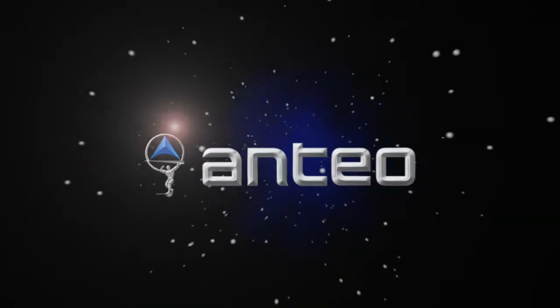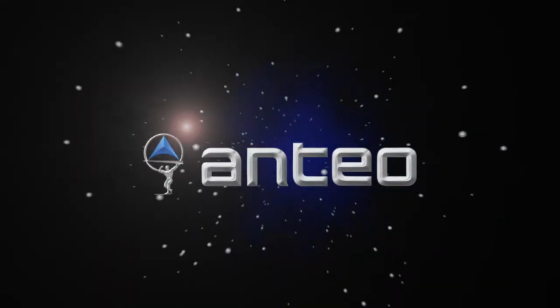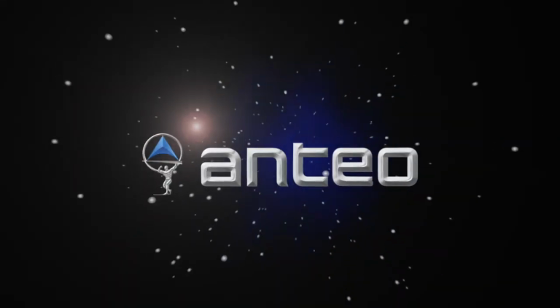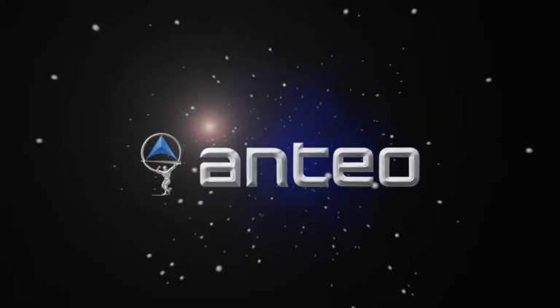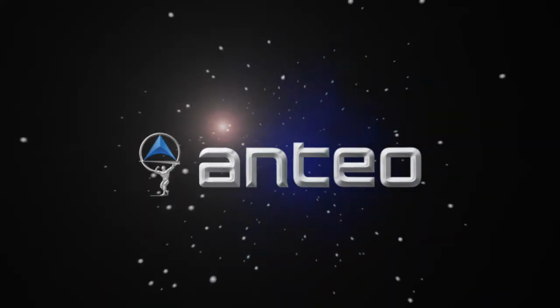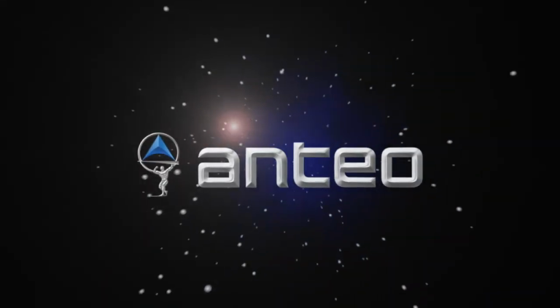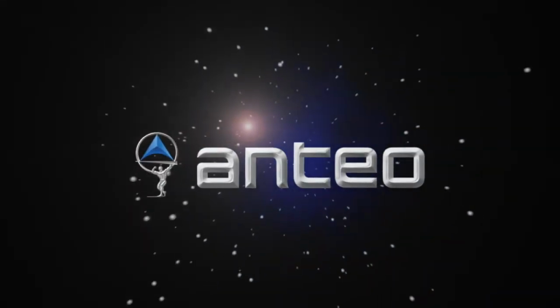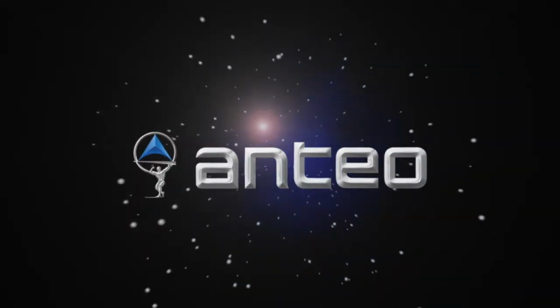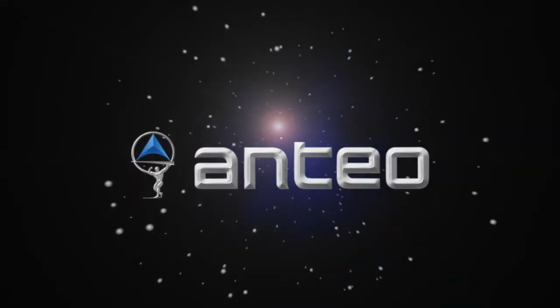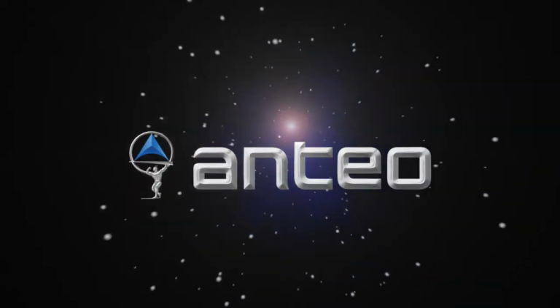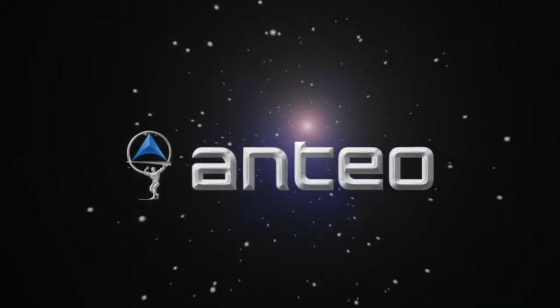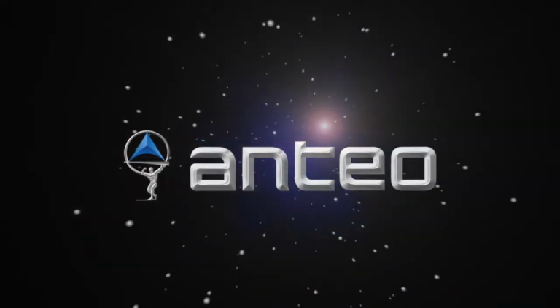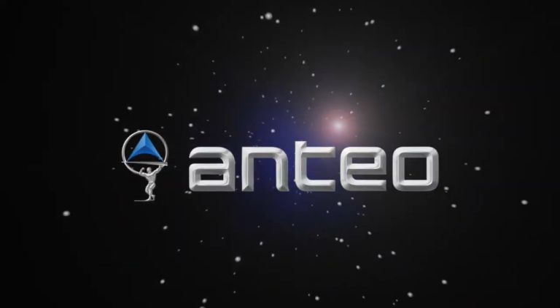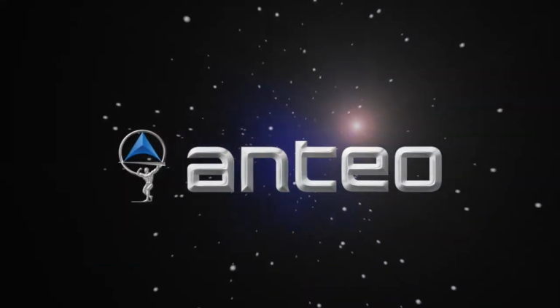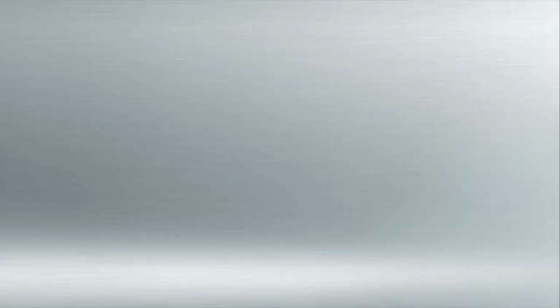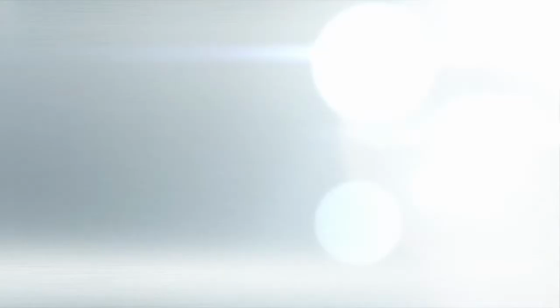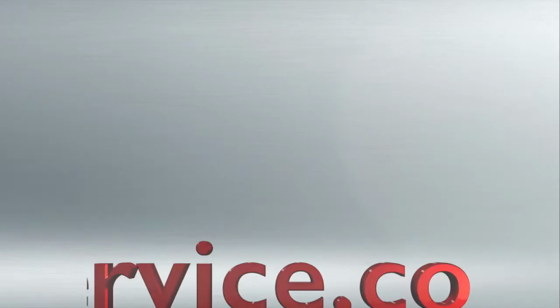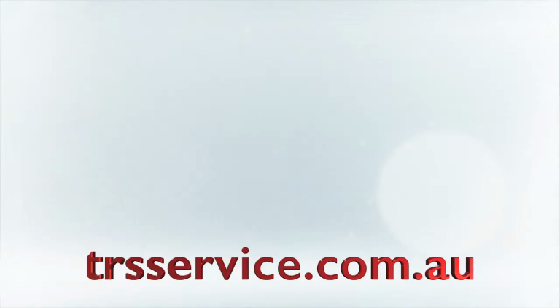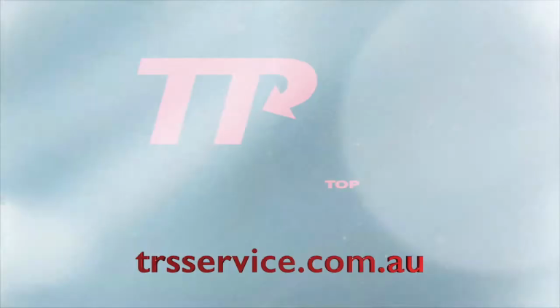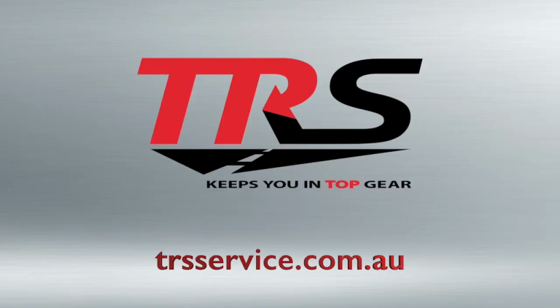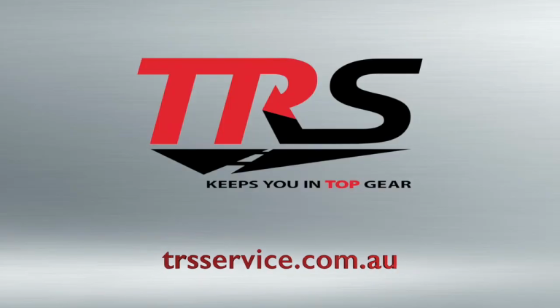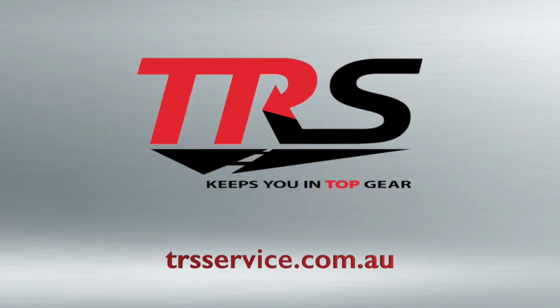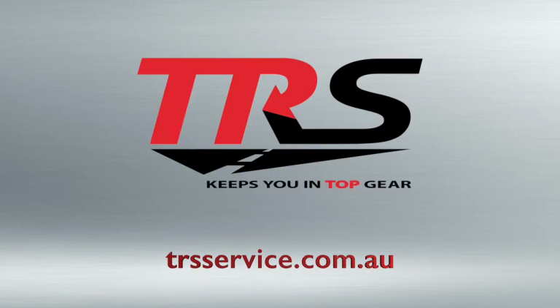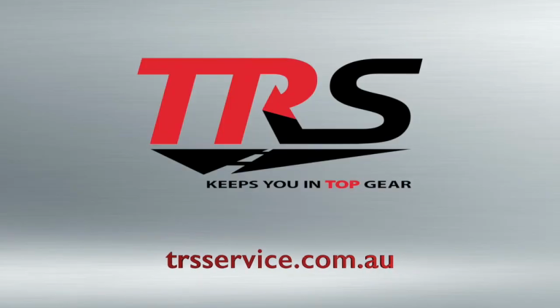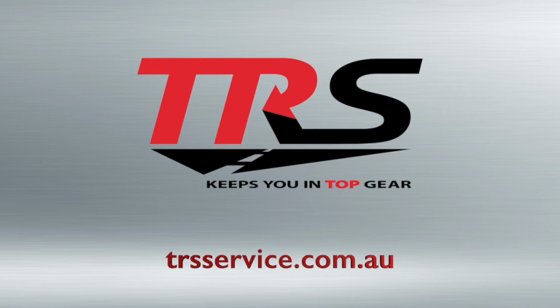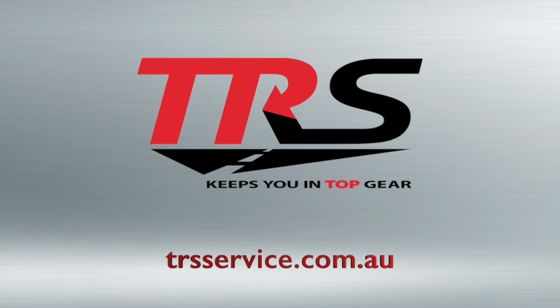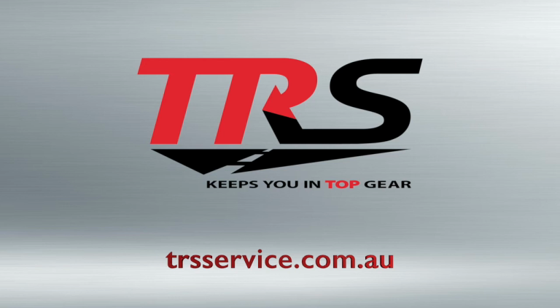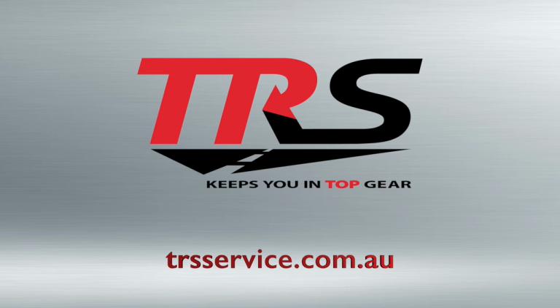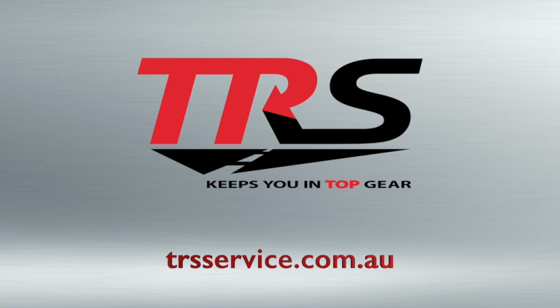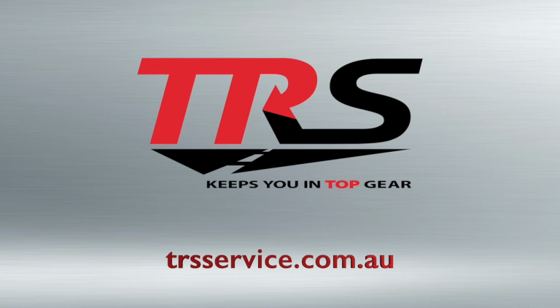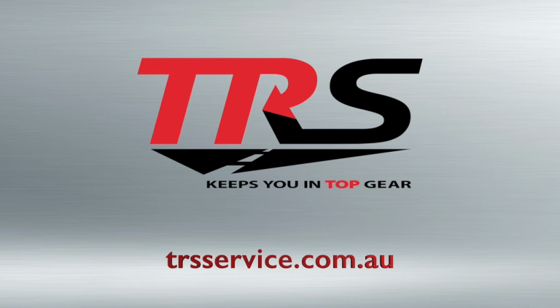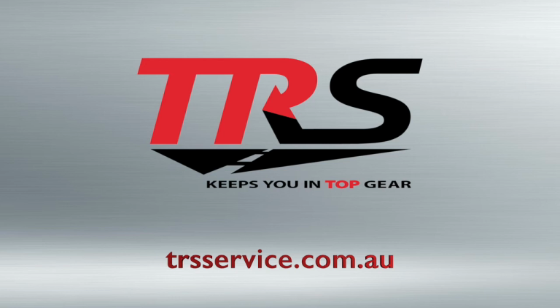Anteo aluminium taillifts and TRS — the companies you can trust.